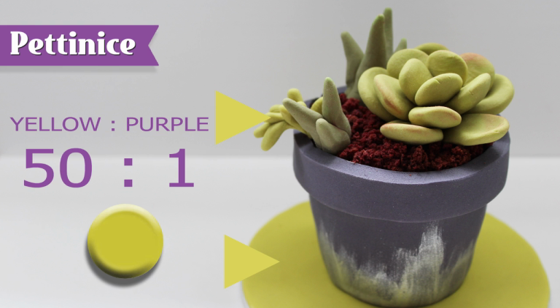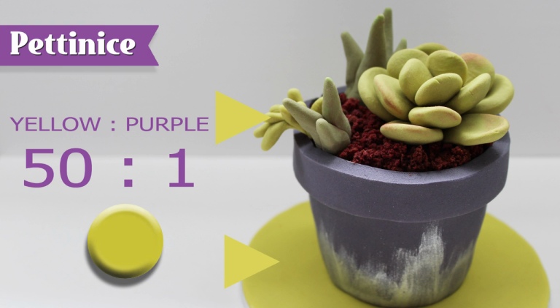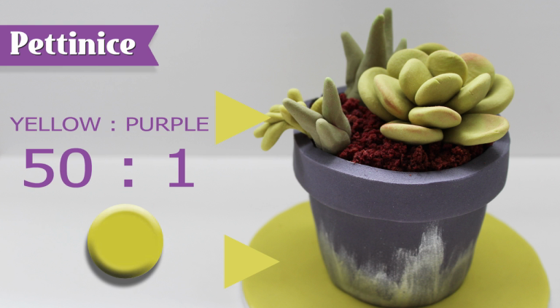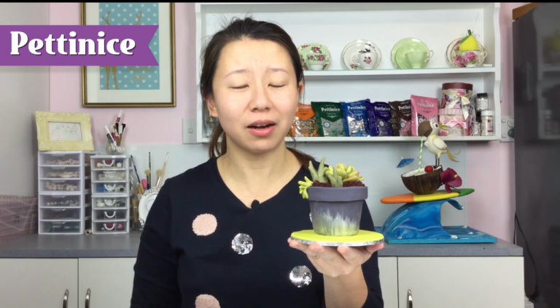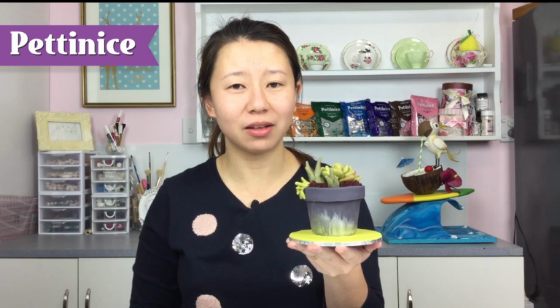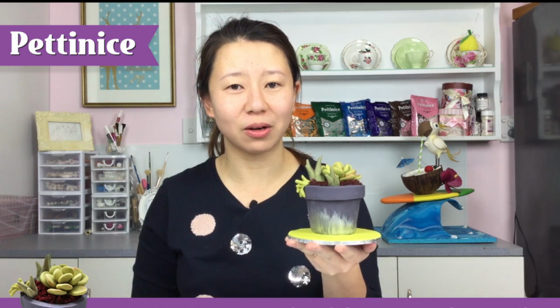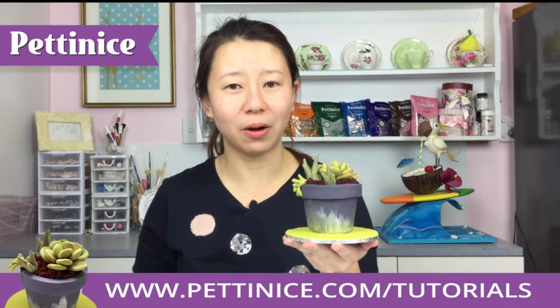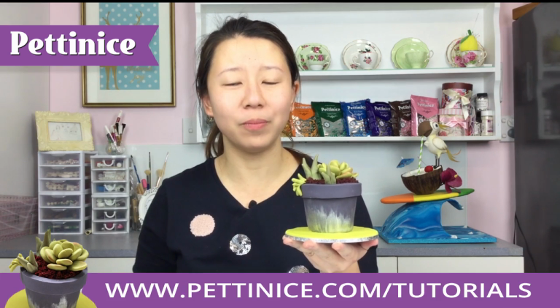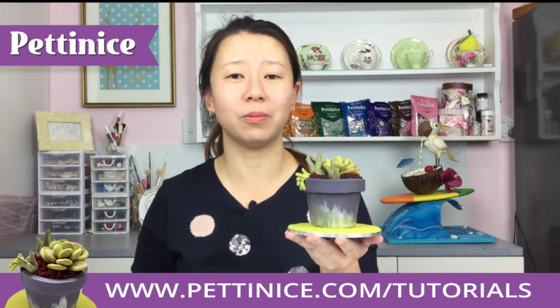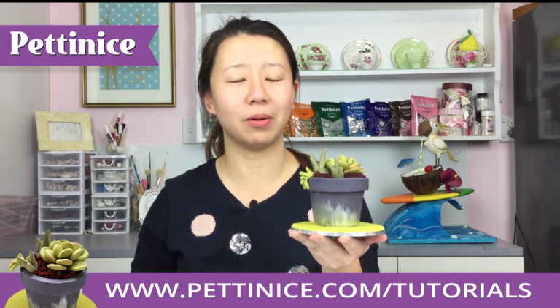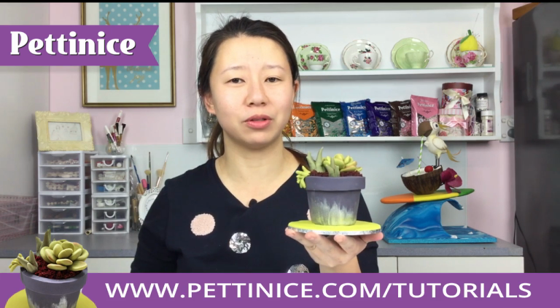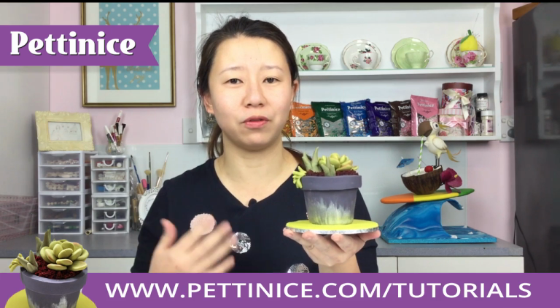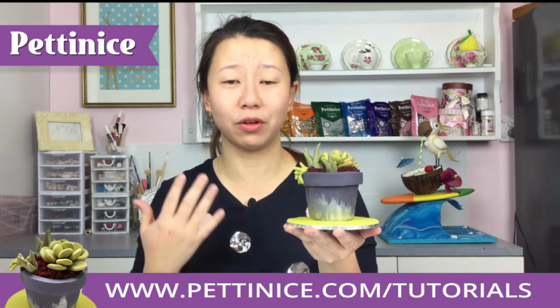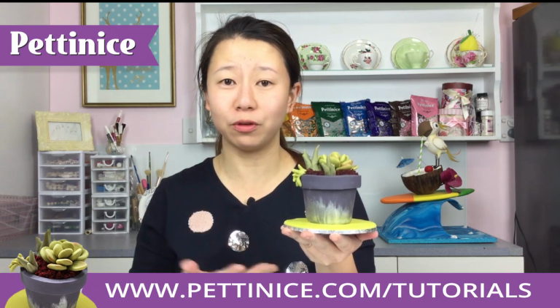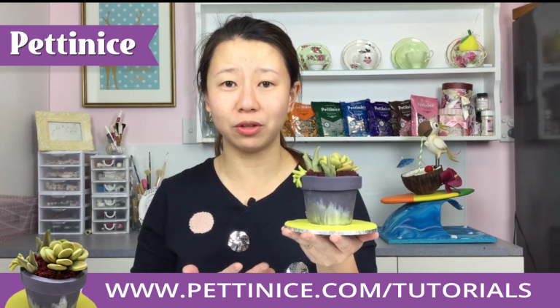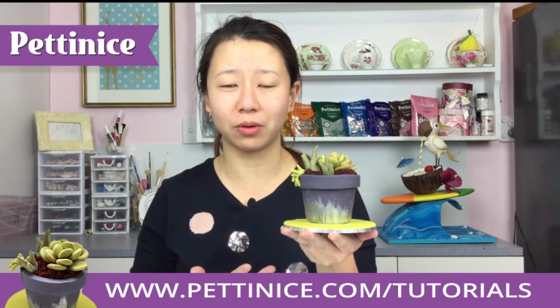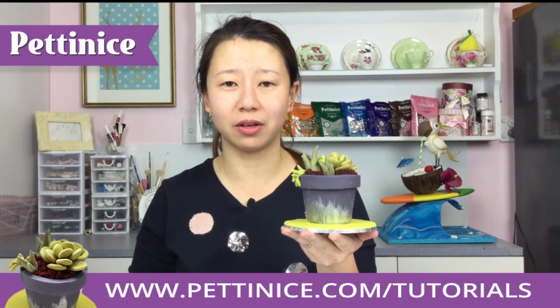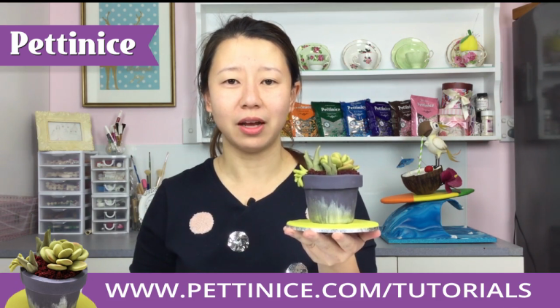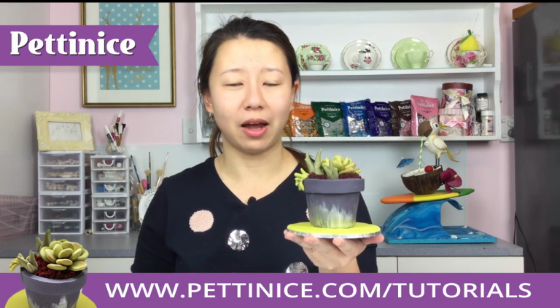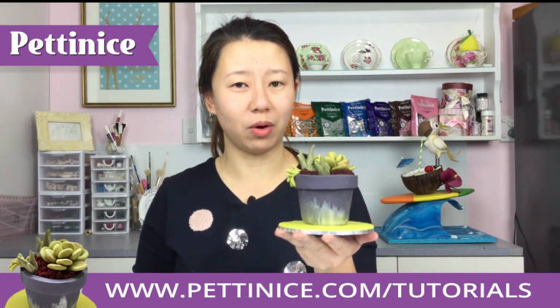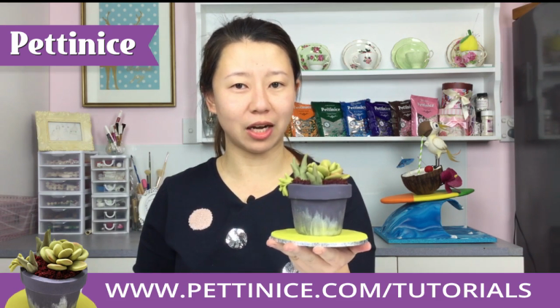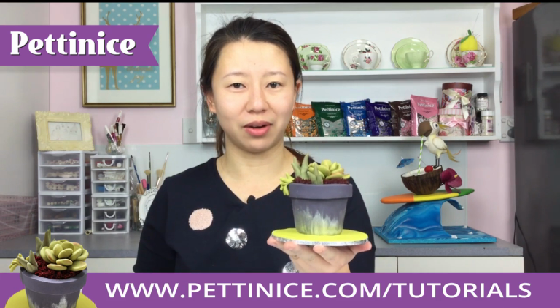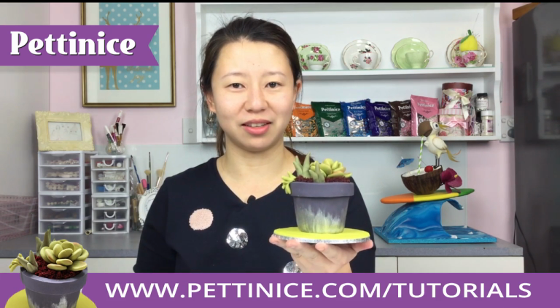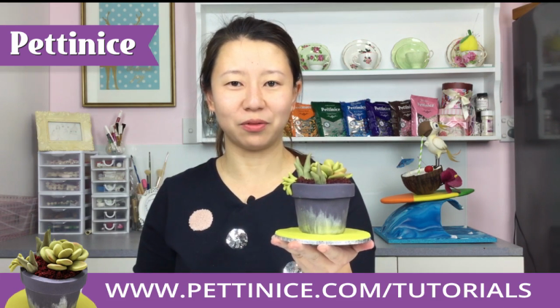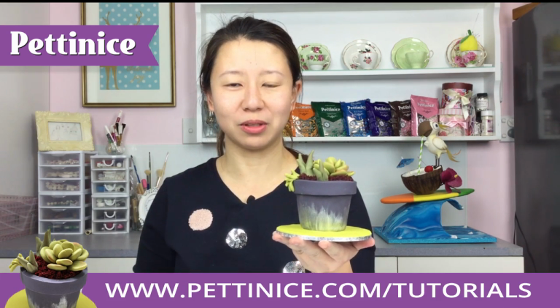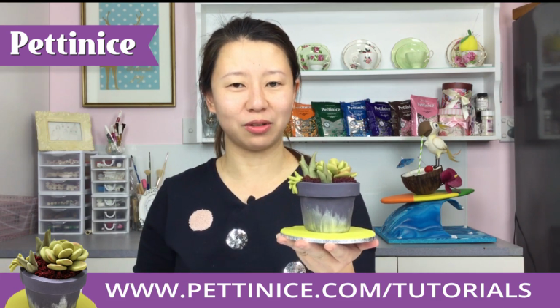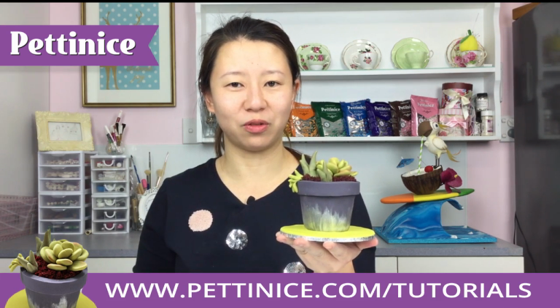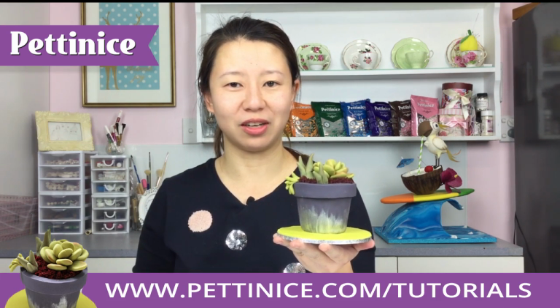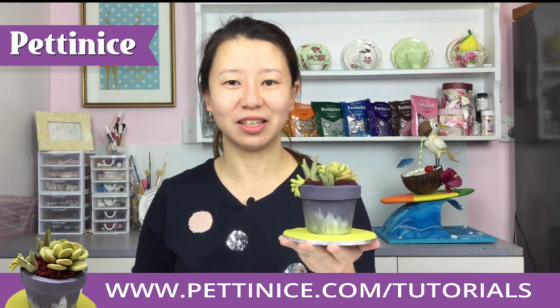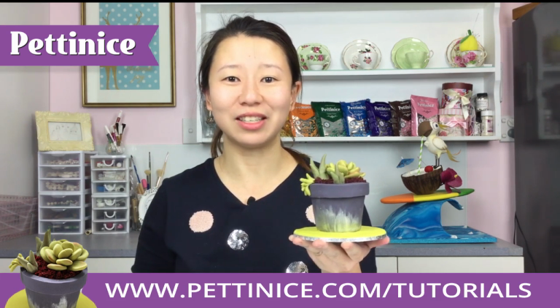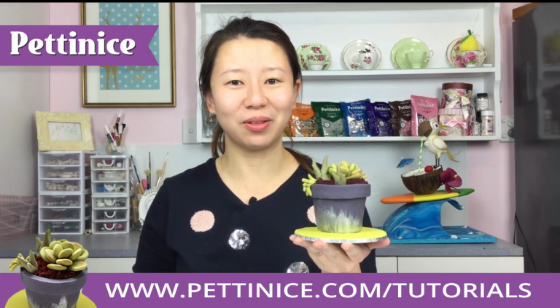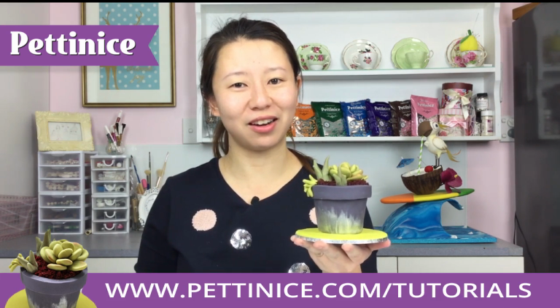If you head to Petandice.com you'll be able to view the full tutorial and watch how I did it from start to finish. See you there!